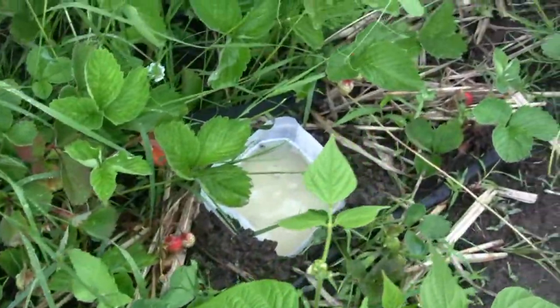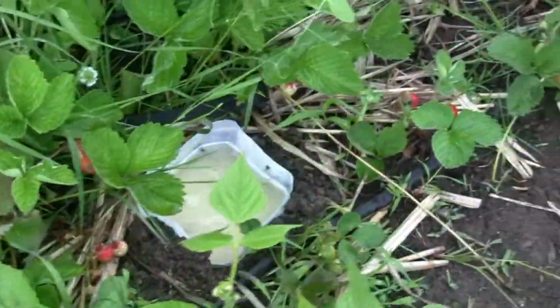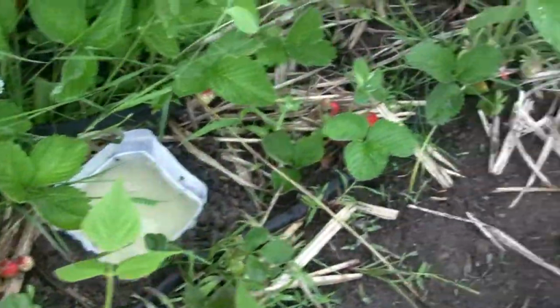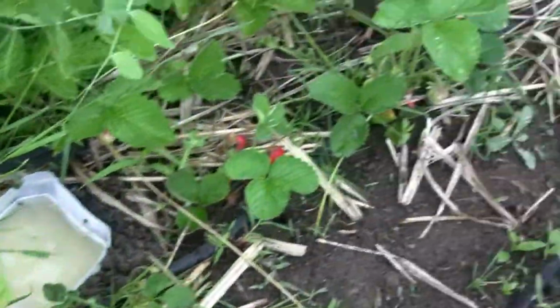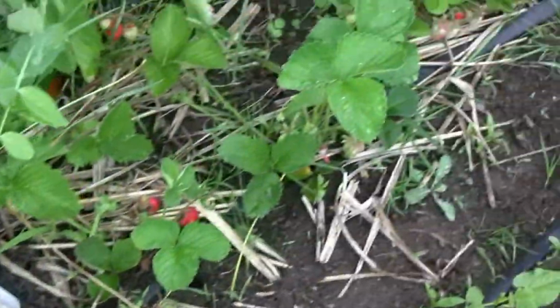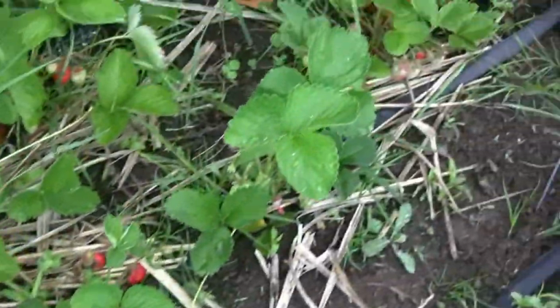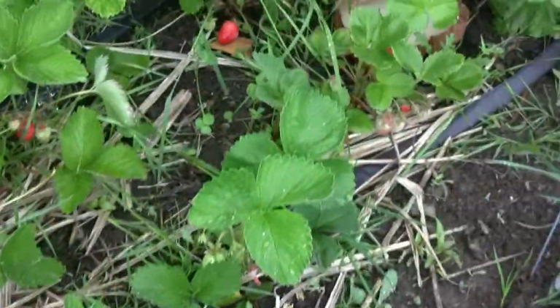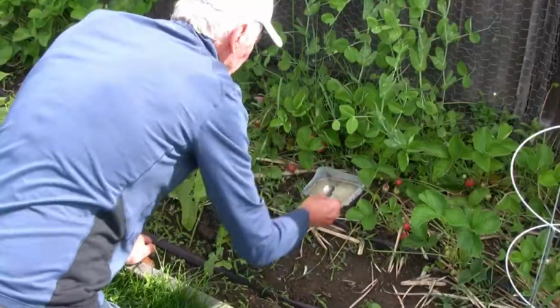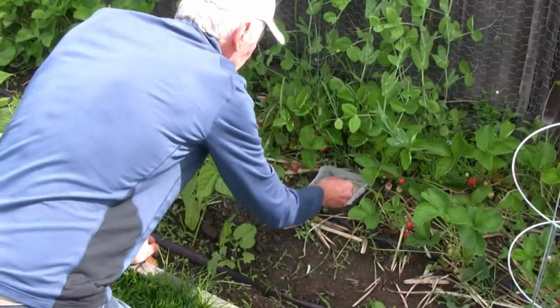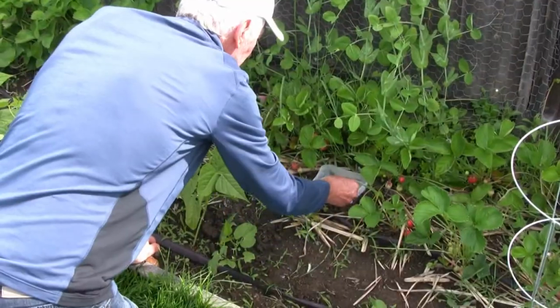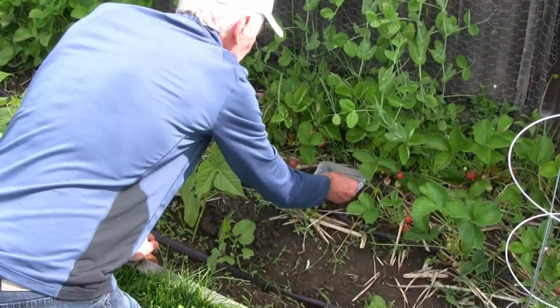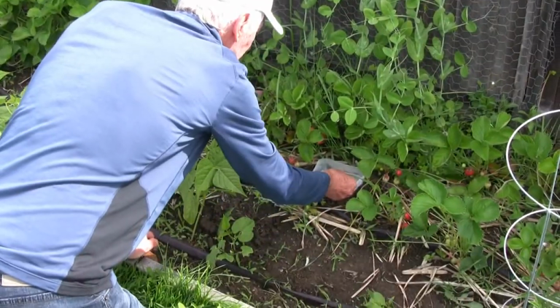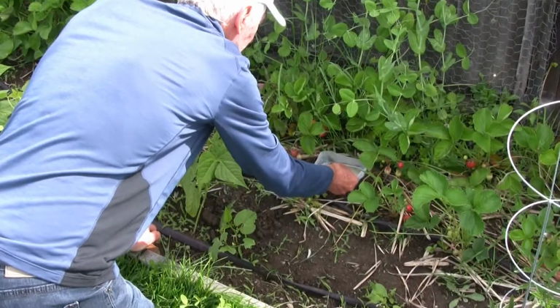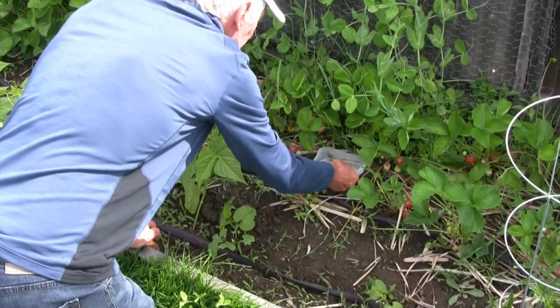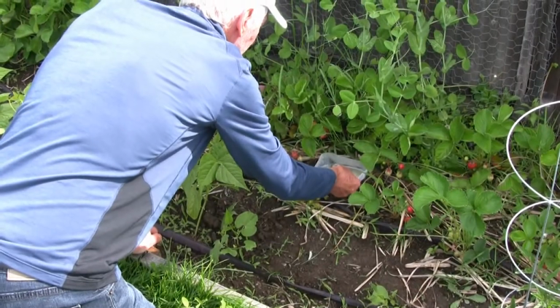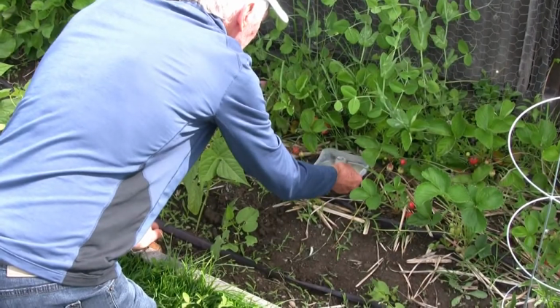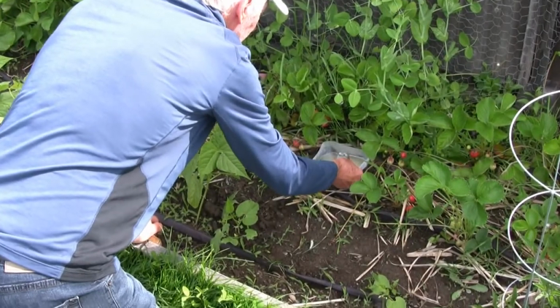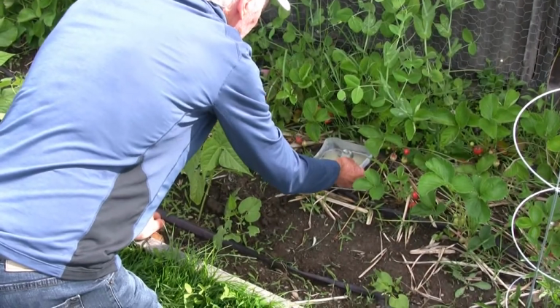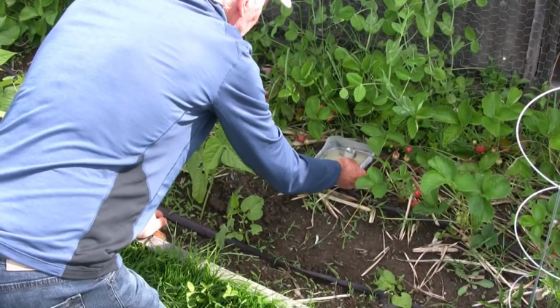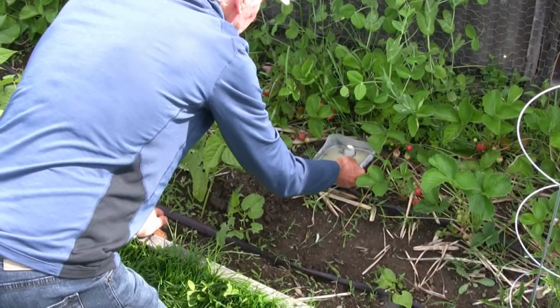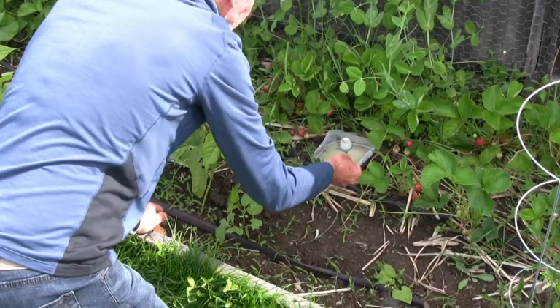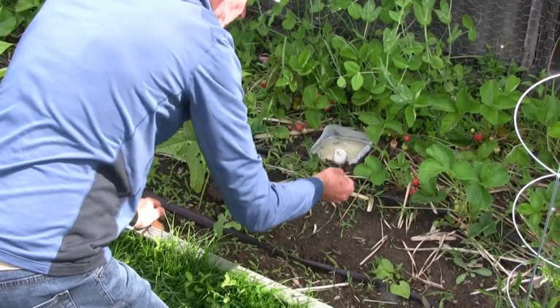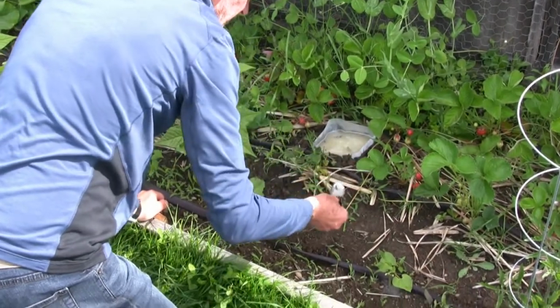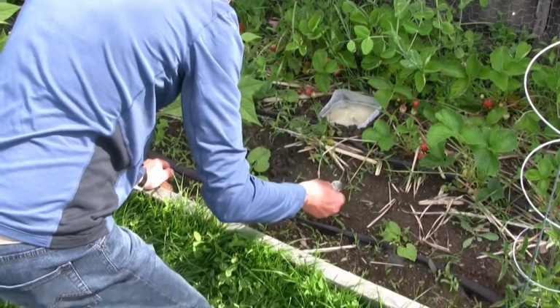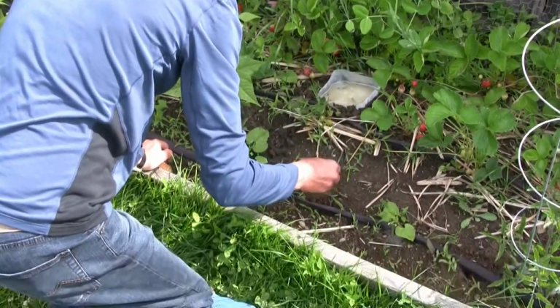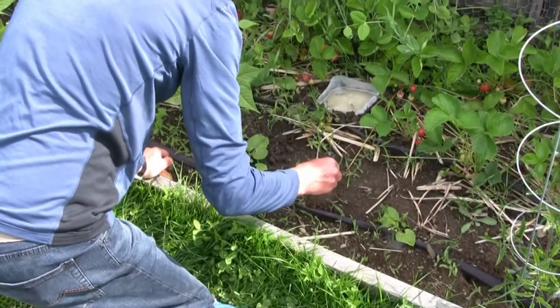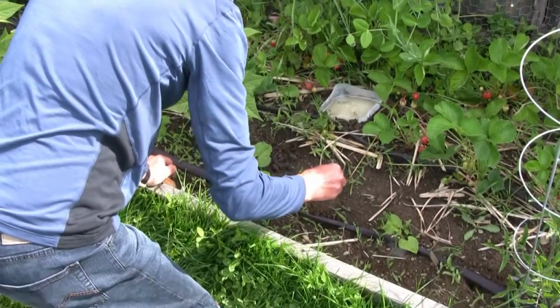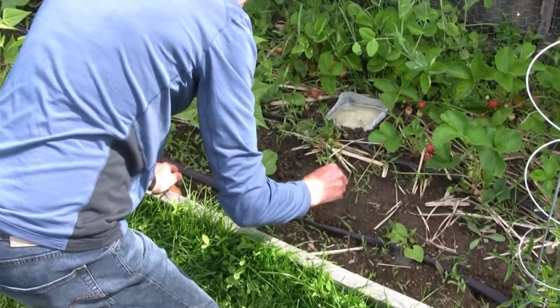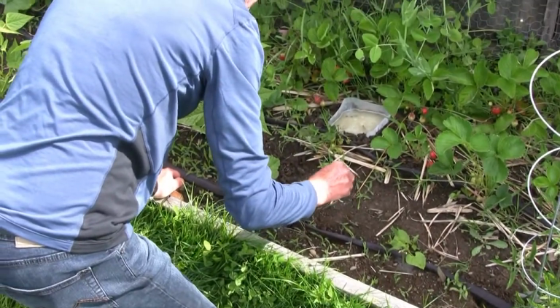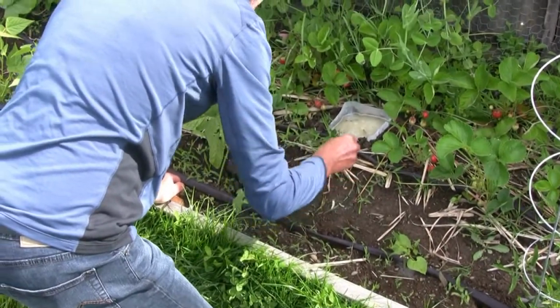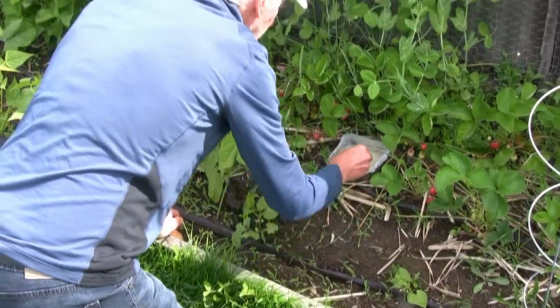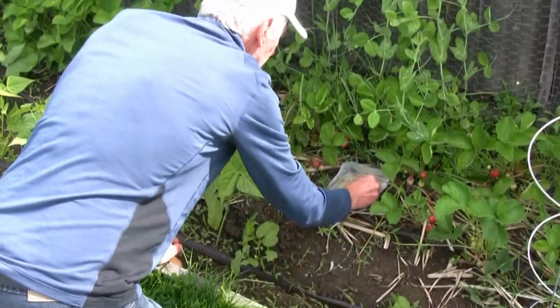They all caught slugs. On our first night we had no strawberries eaten that we could see and we caught about a dozen slugs altogether.